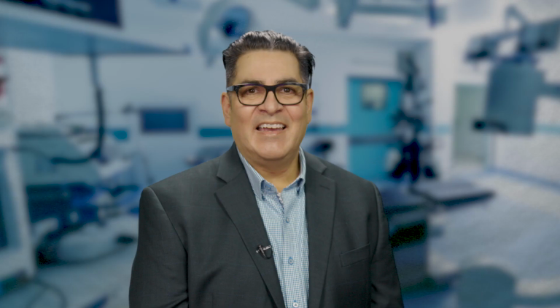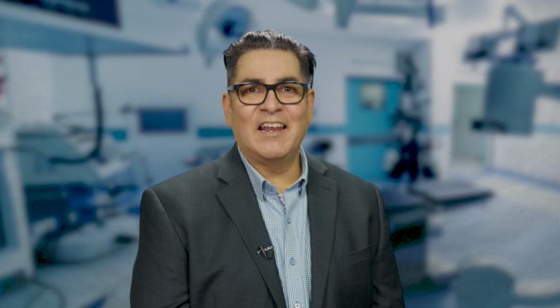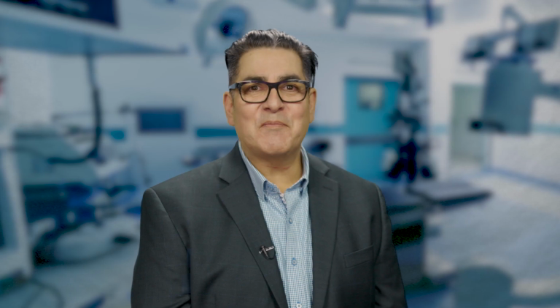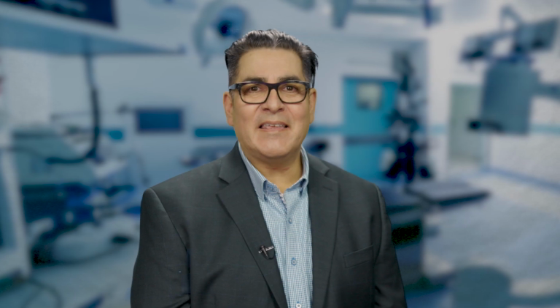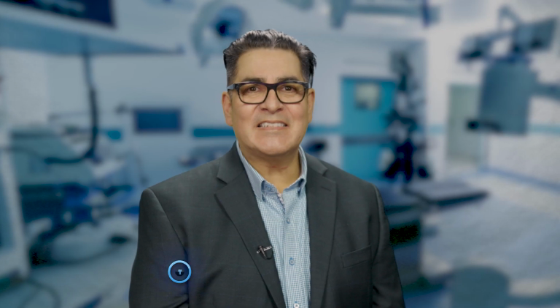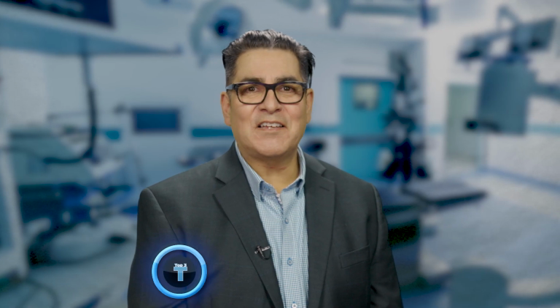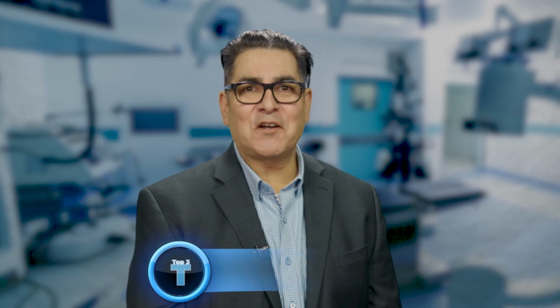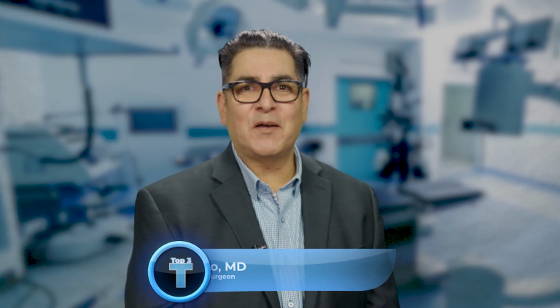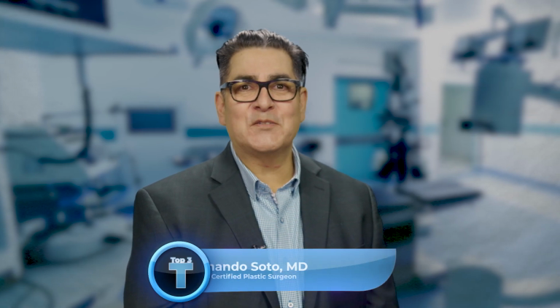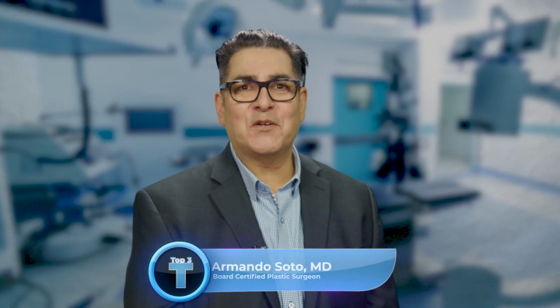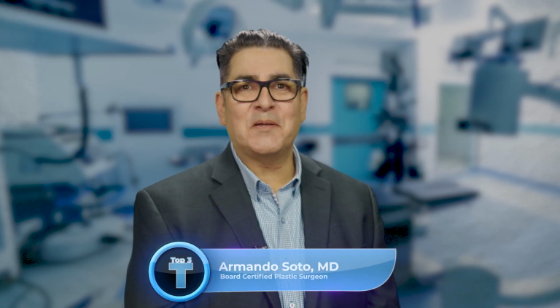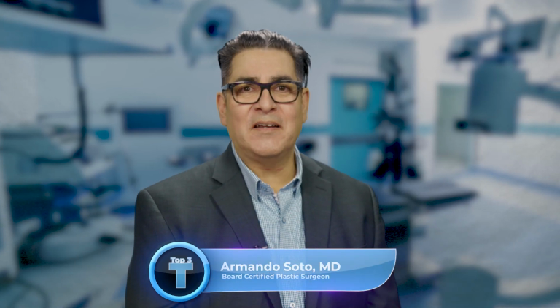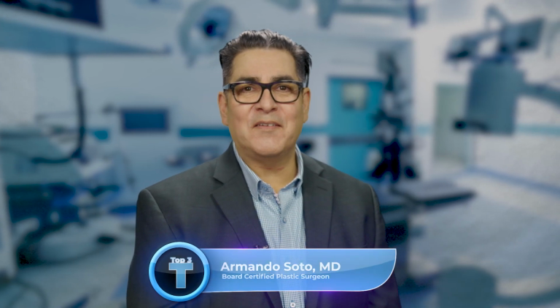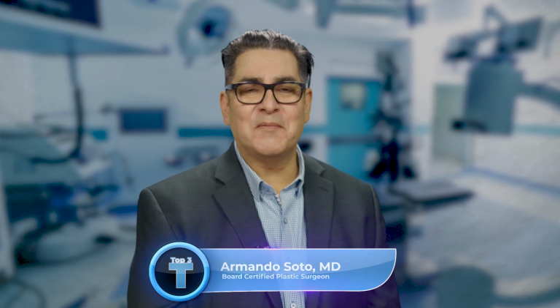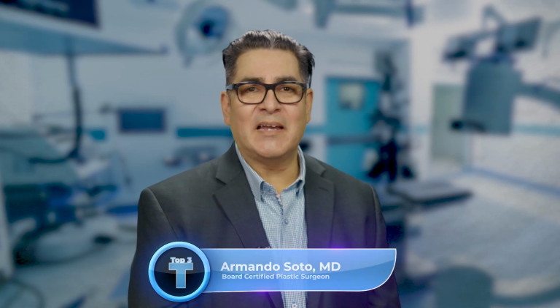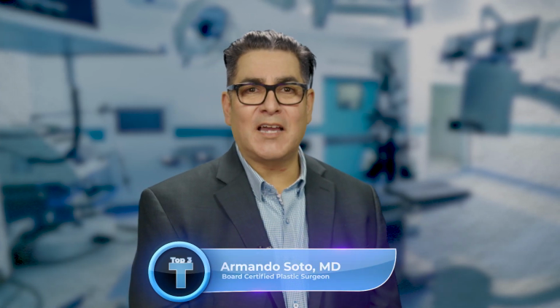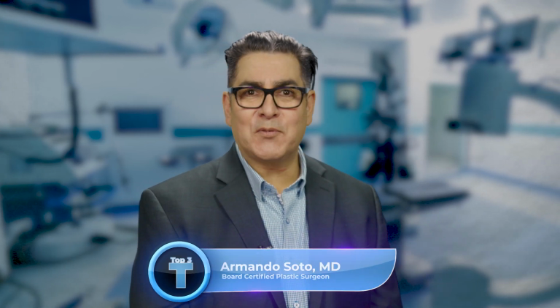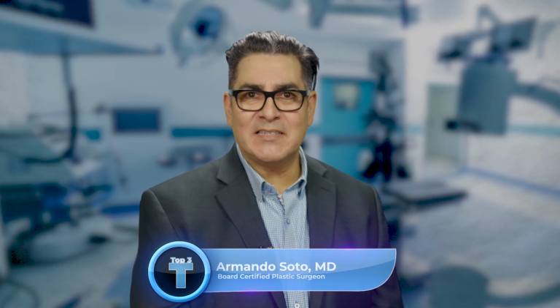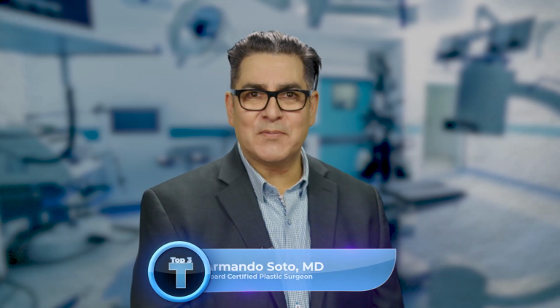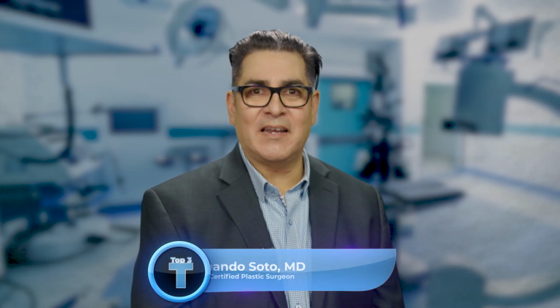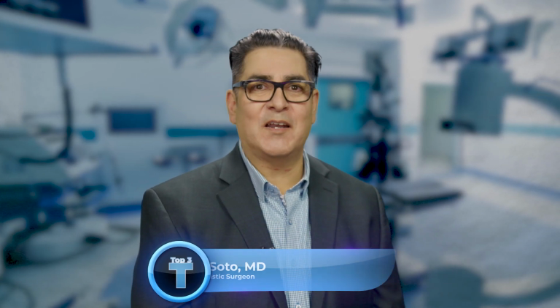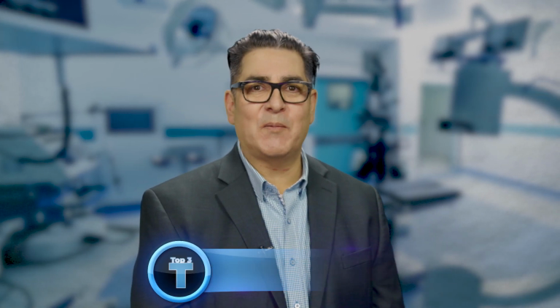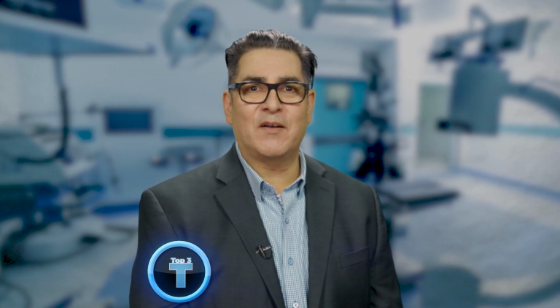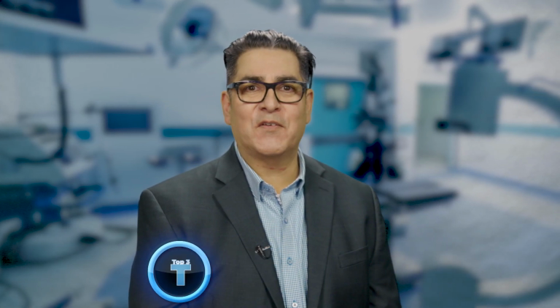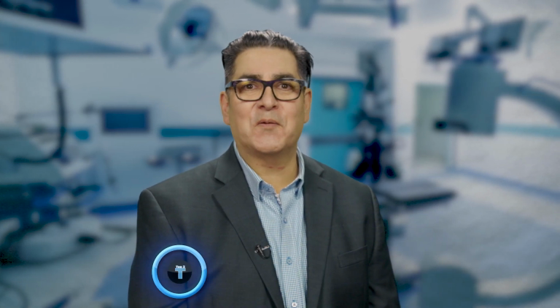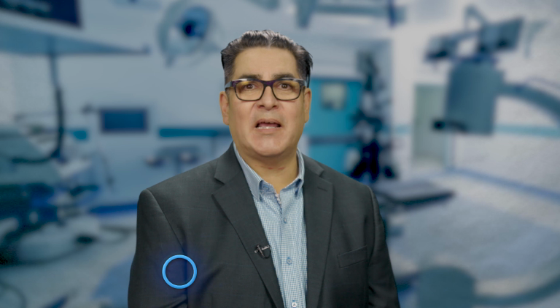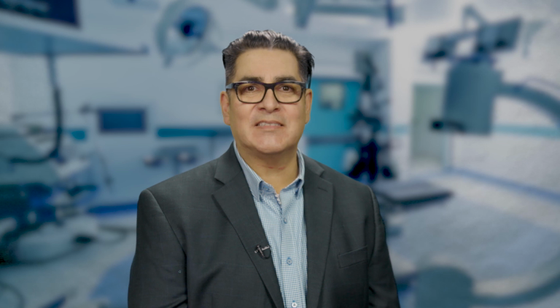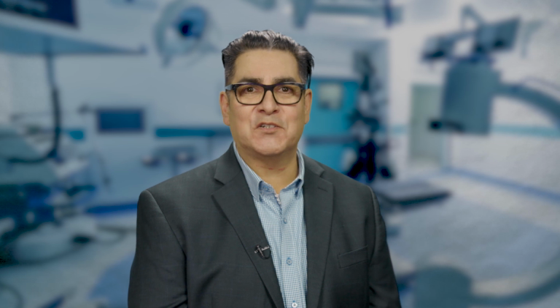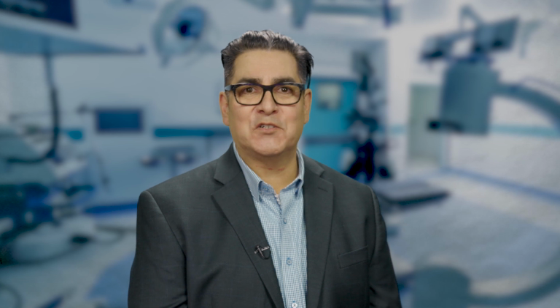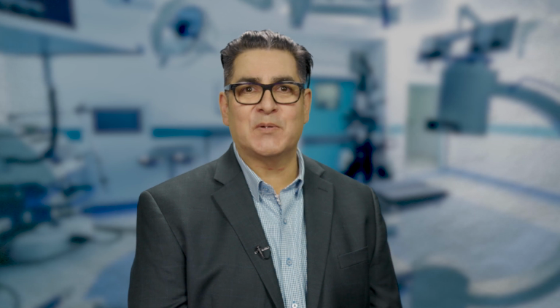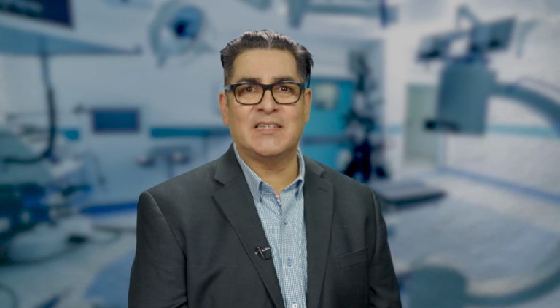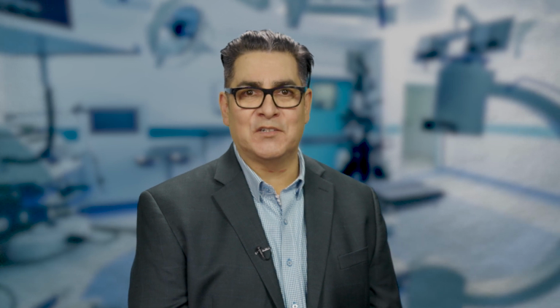Hello everybody, this is Dr. Armando Soto. I'm here to give you my top three tips on how to prepare for your plastic surgery procedure.